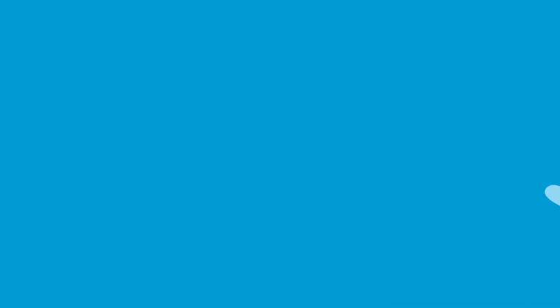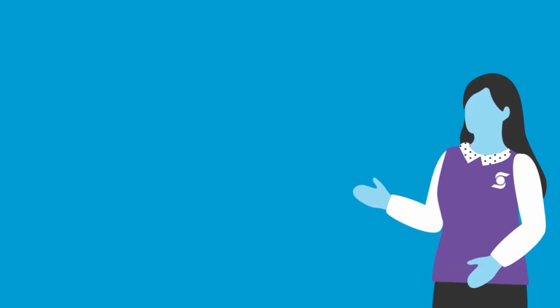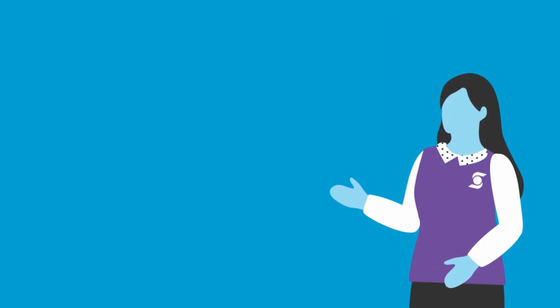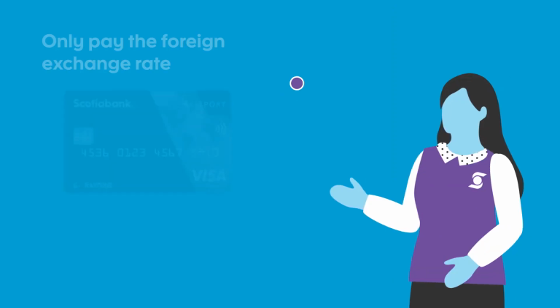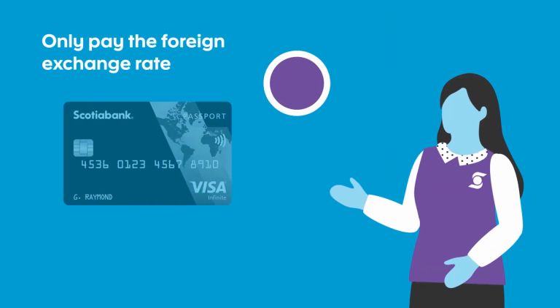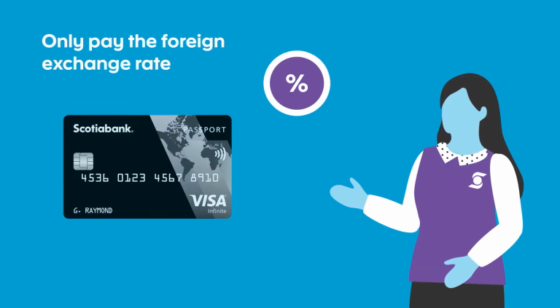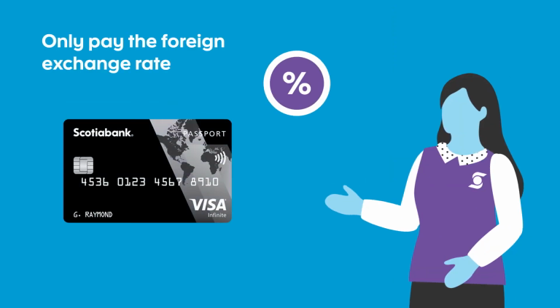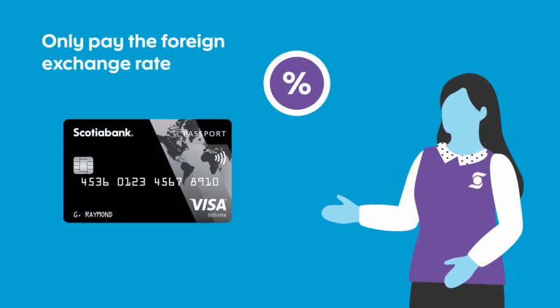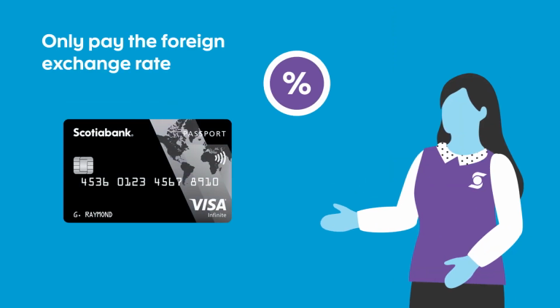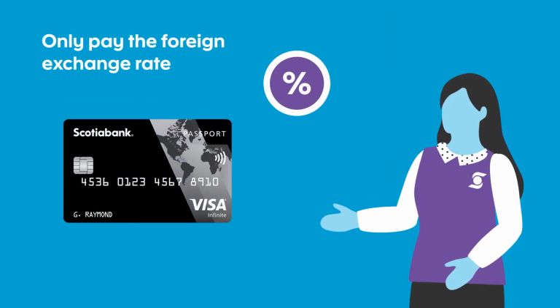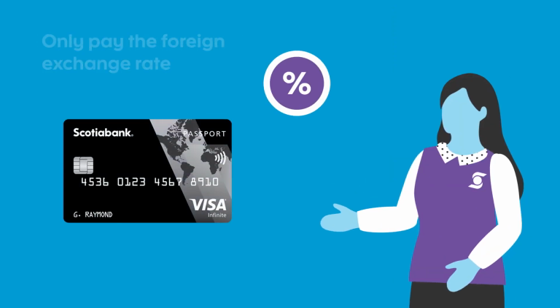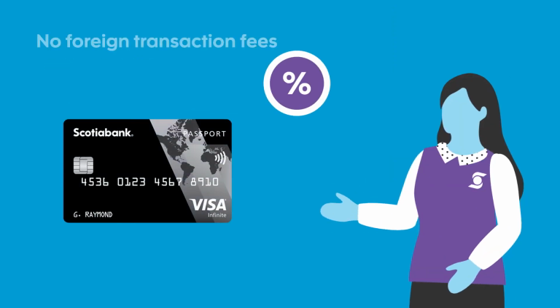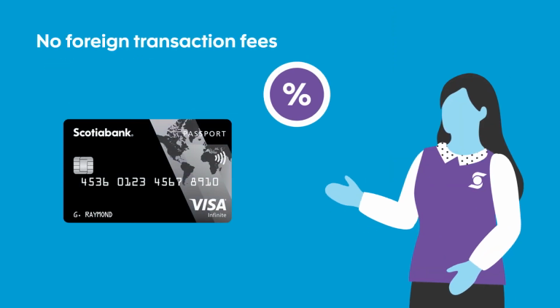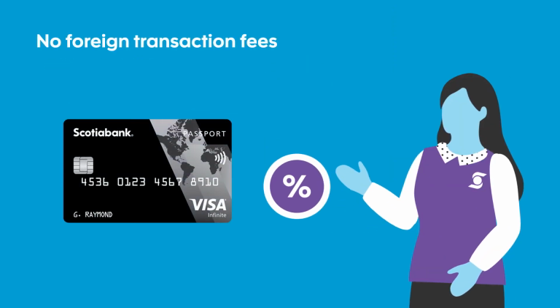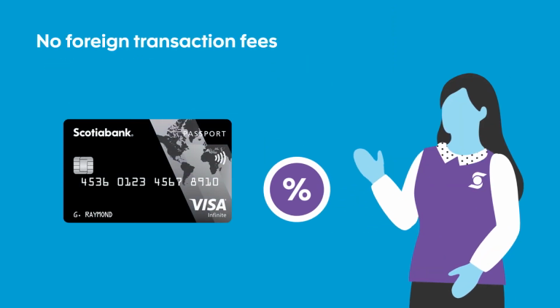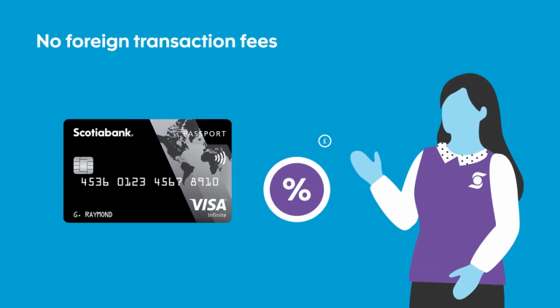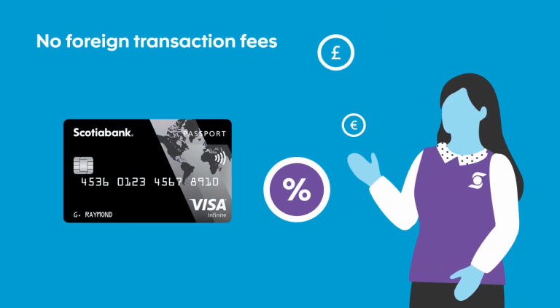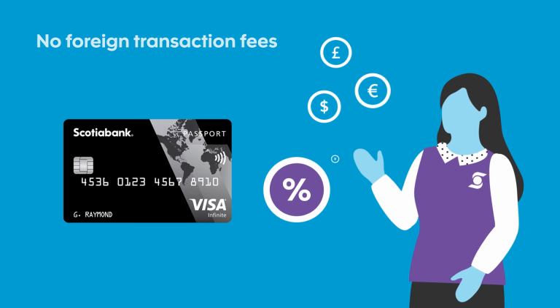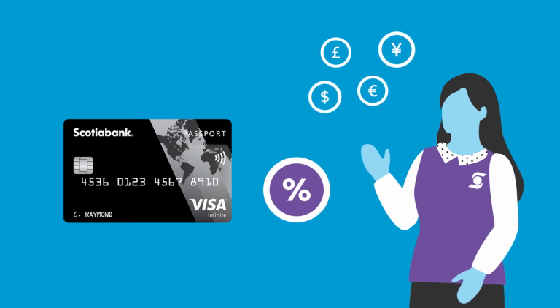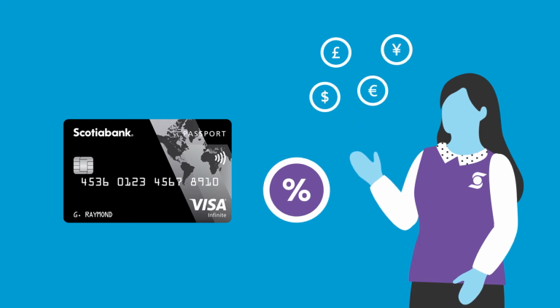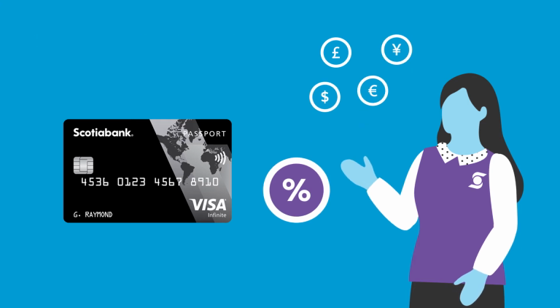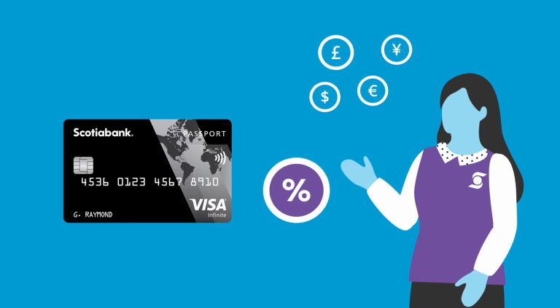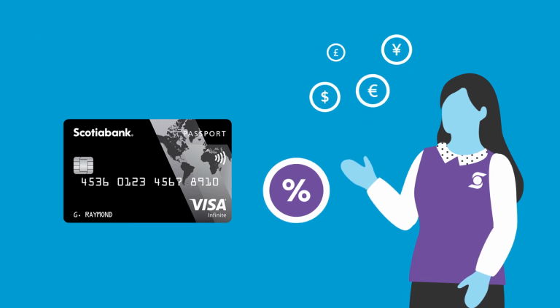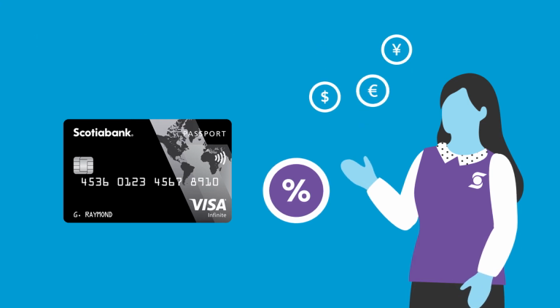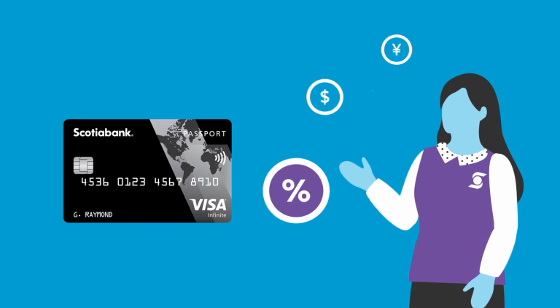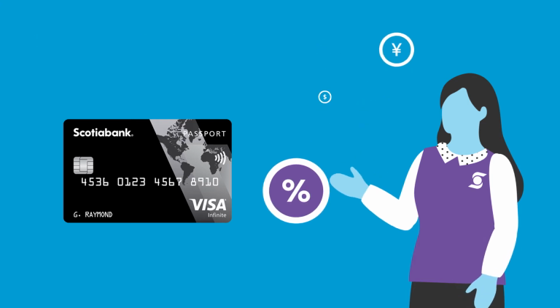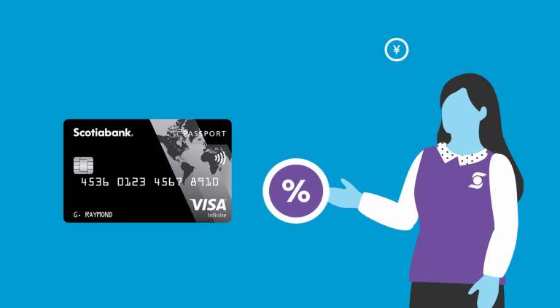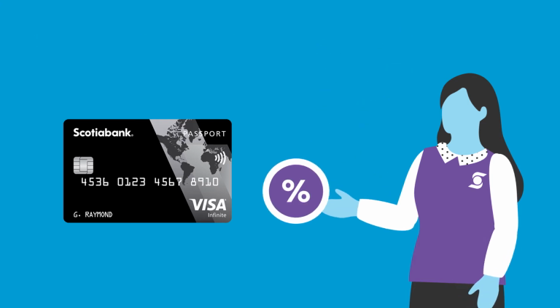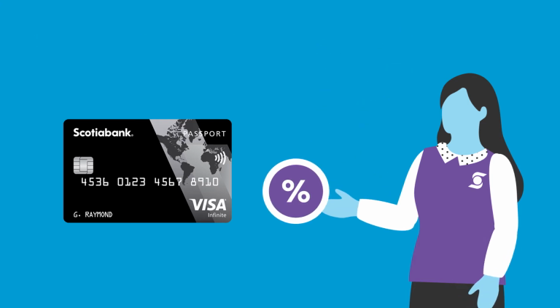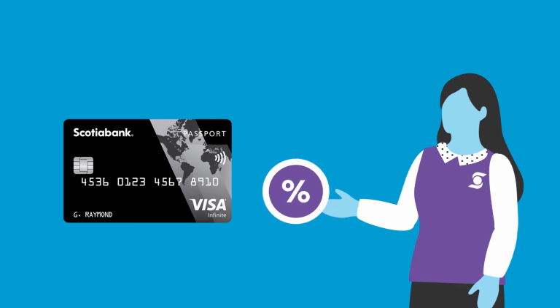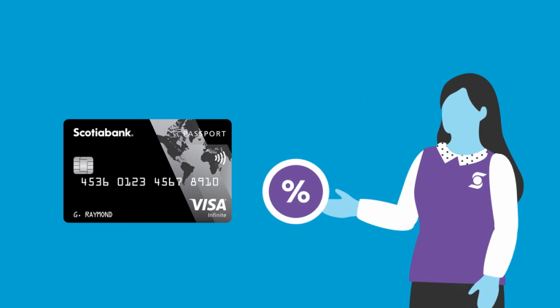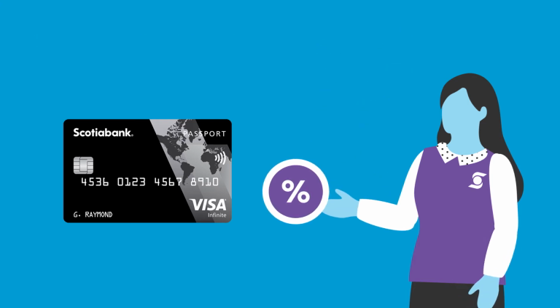But with your Scotiabank Passport Visa Infinite Card, you don't pay the foreign transaction fees. Only the exchange rate applies.